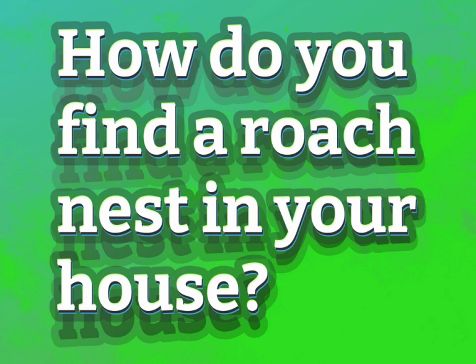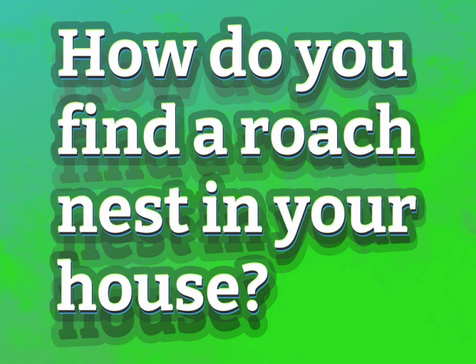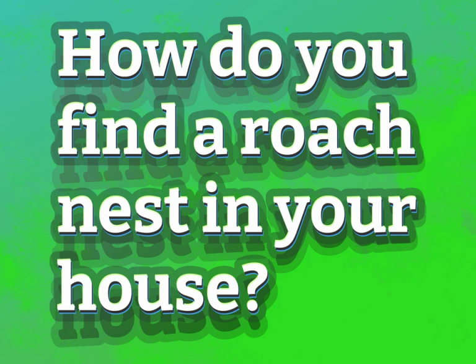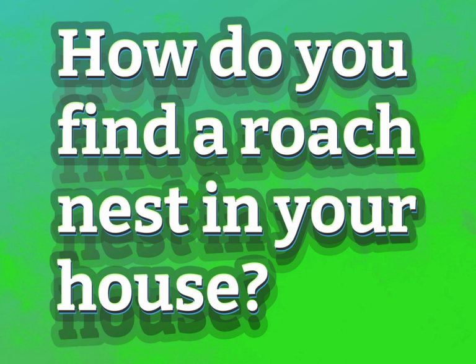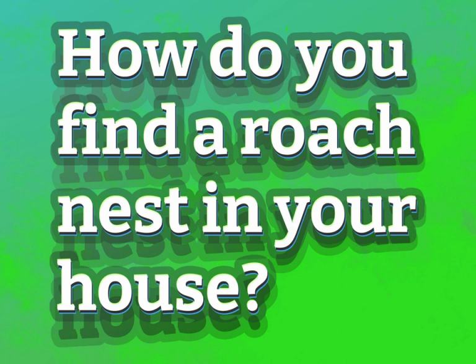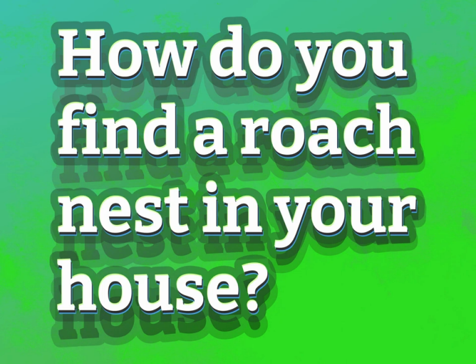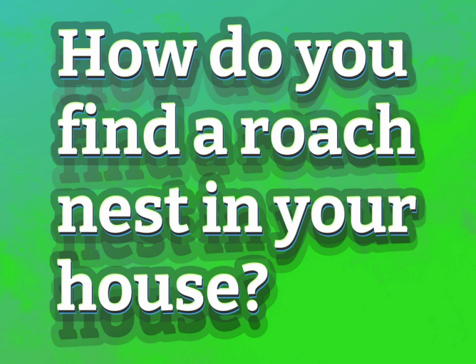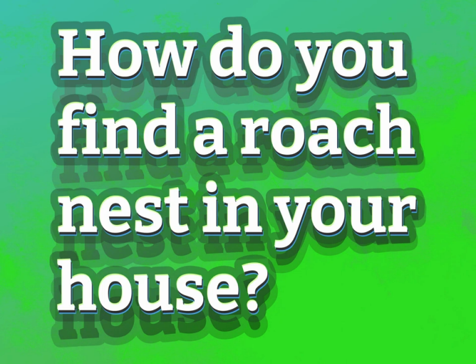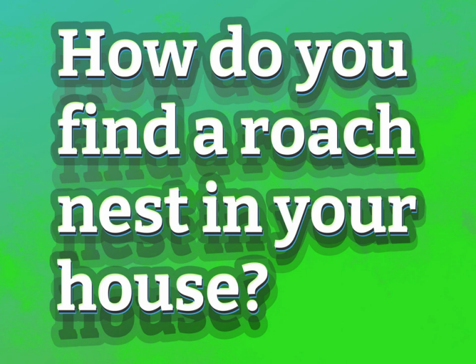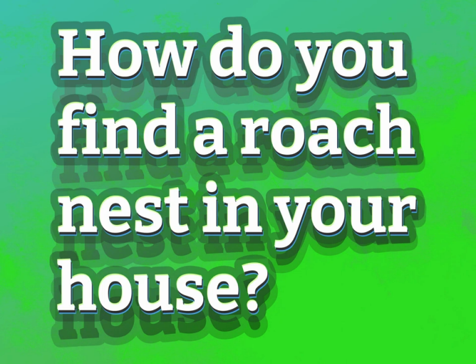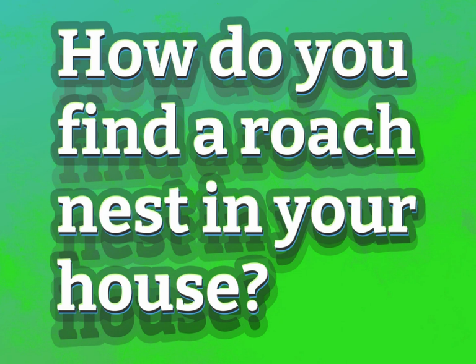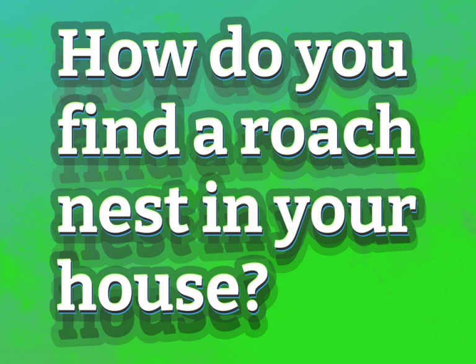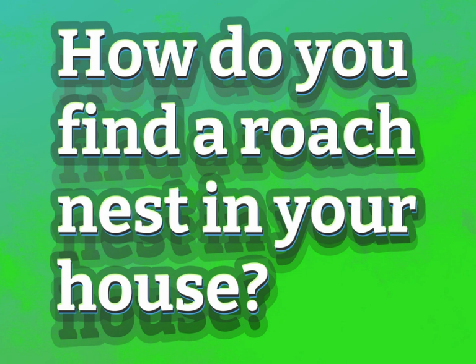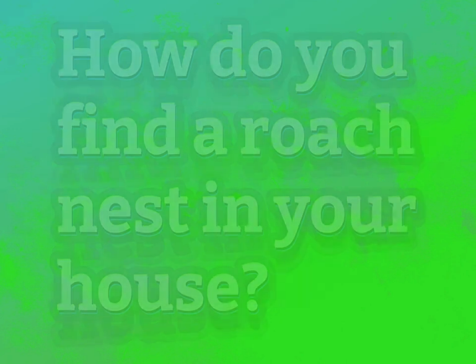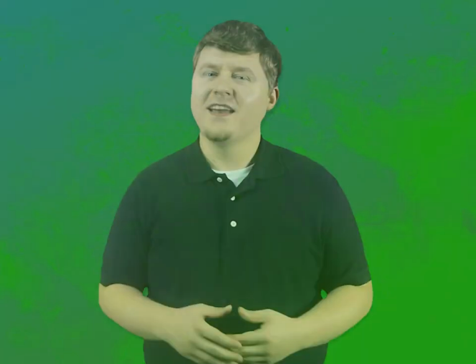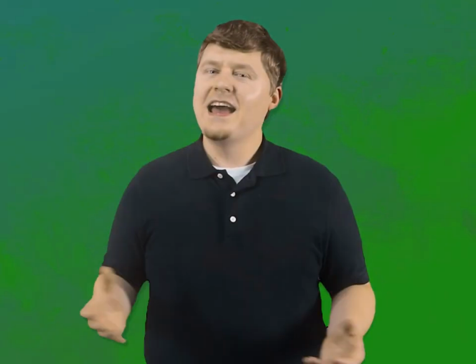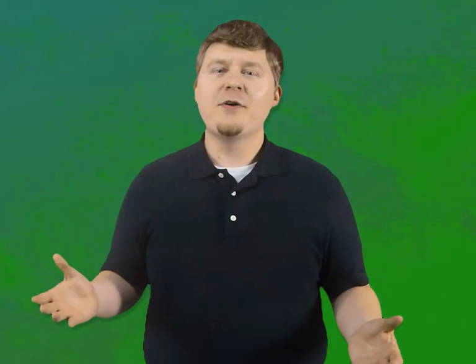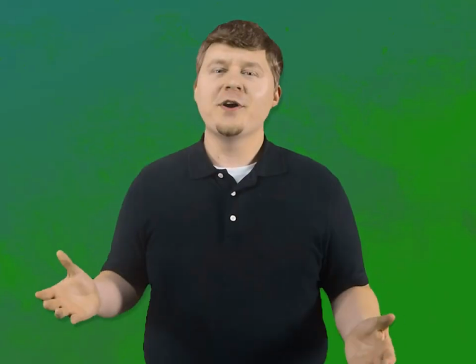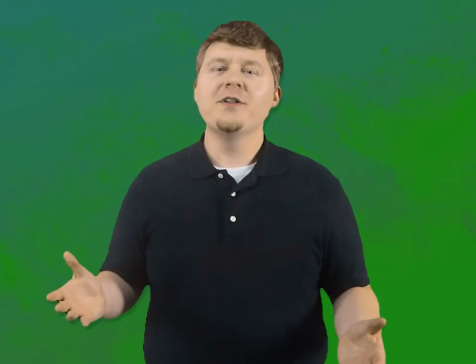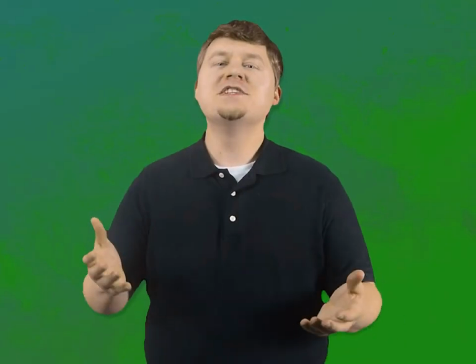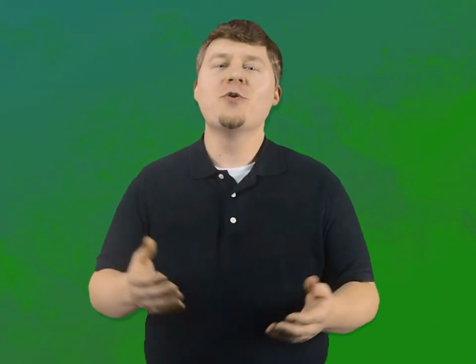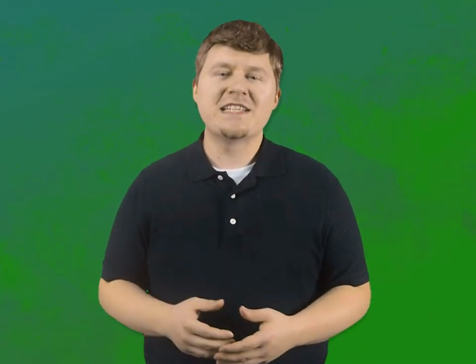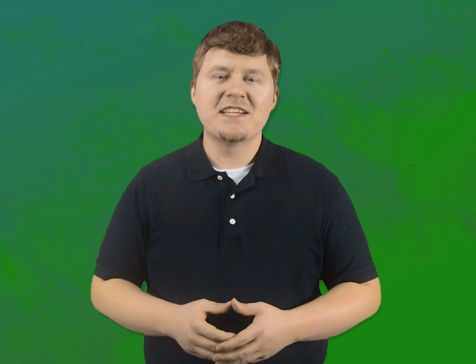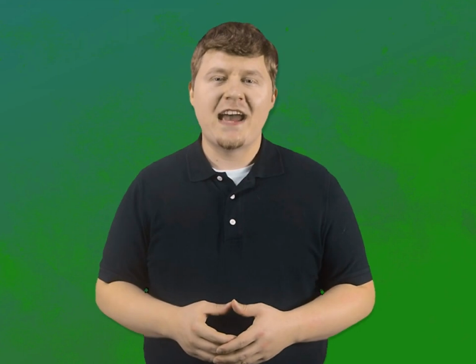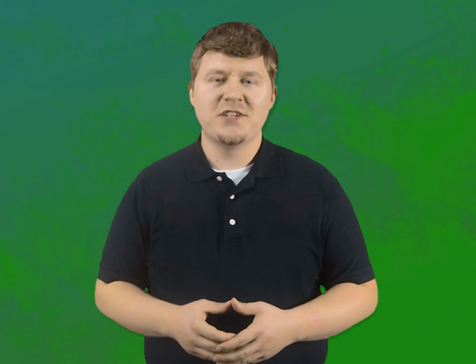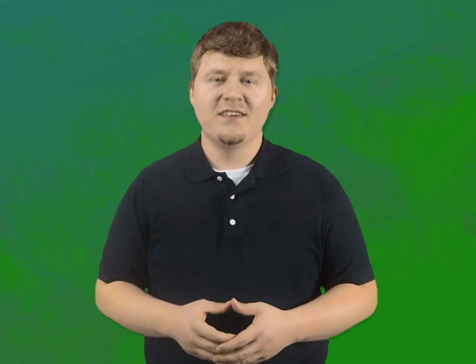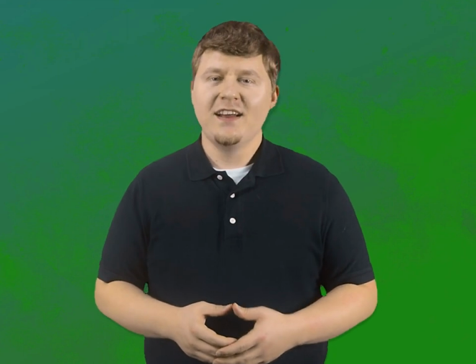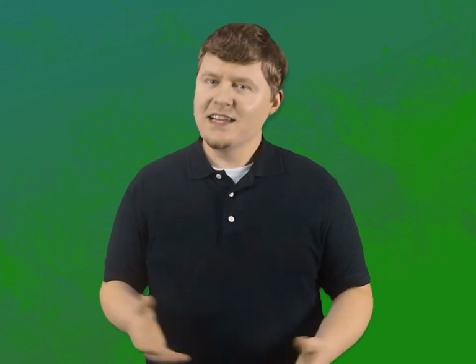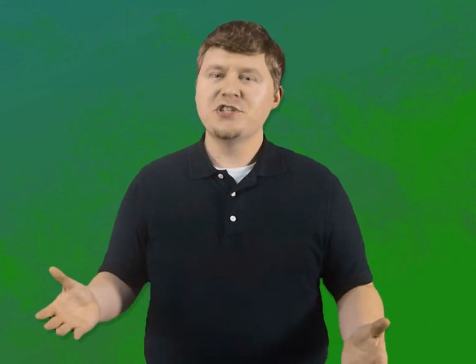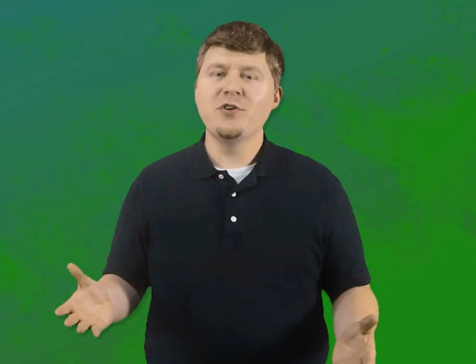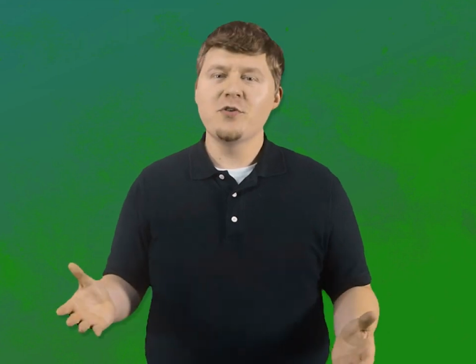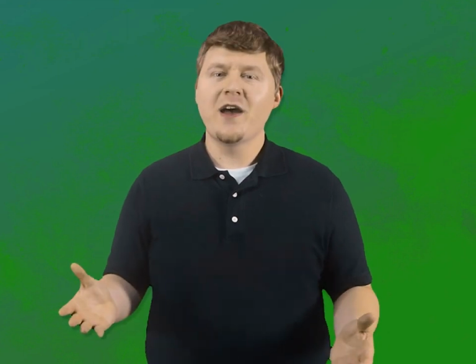How do you find a roach nest in your house? Our goal is your satisfaction. Let us show you the way.